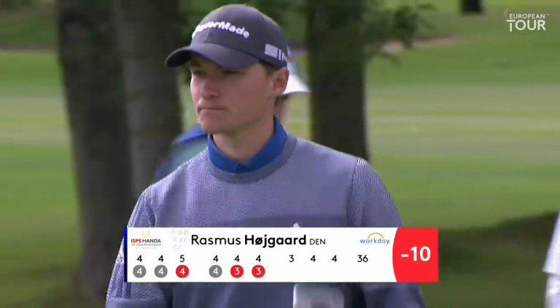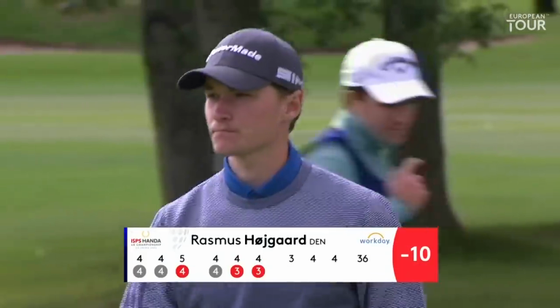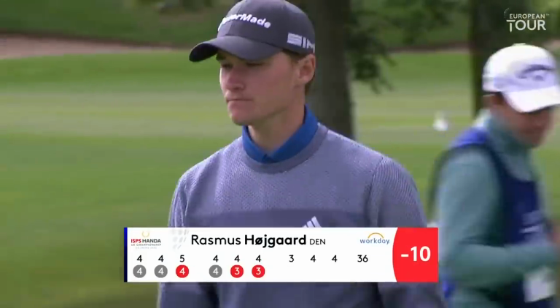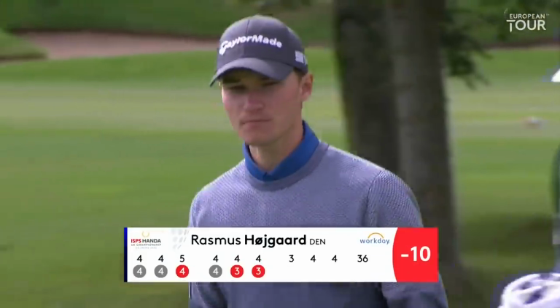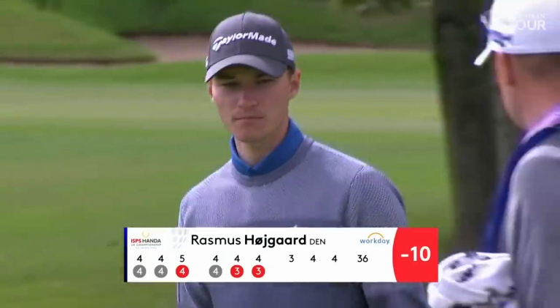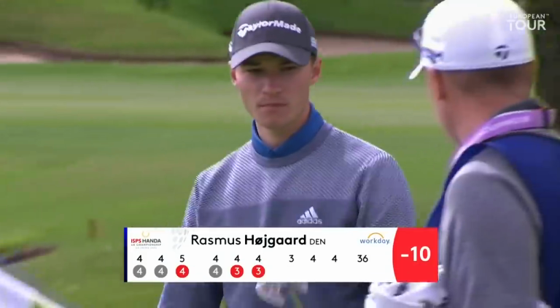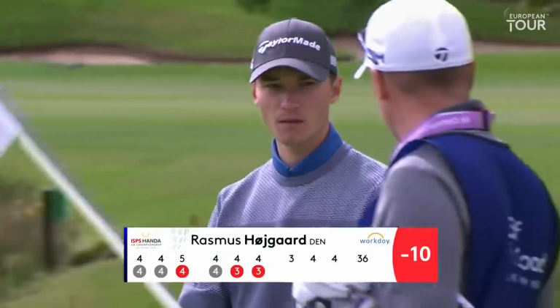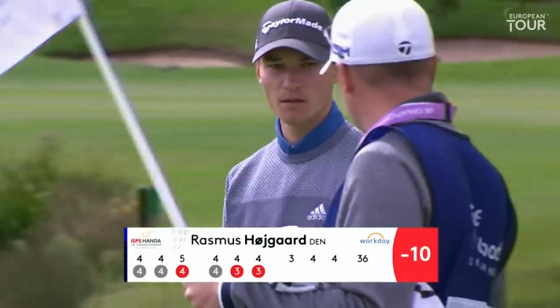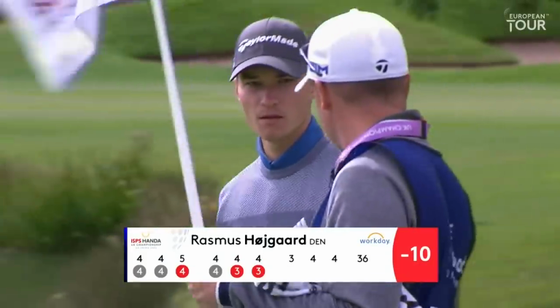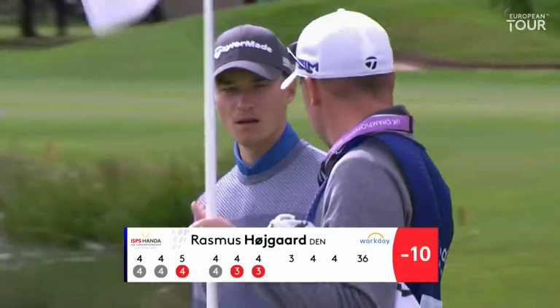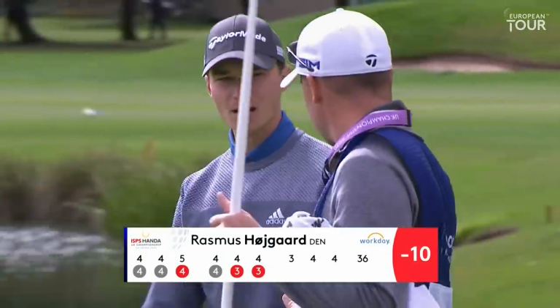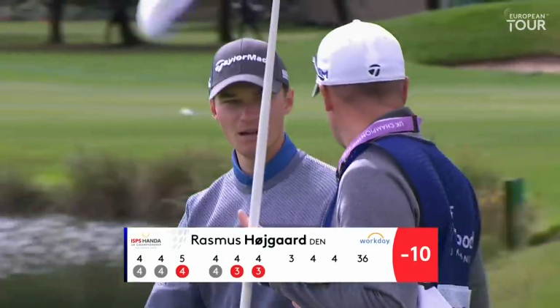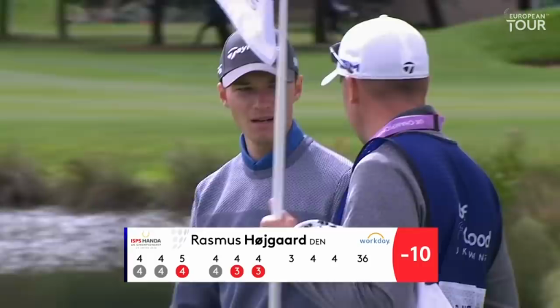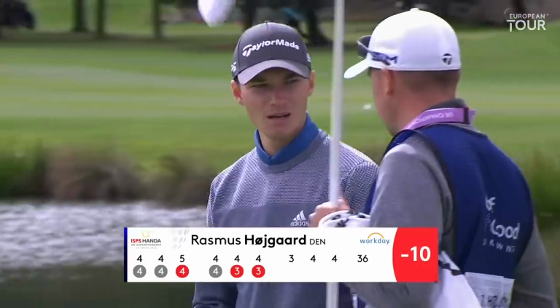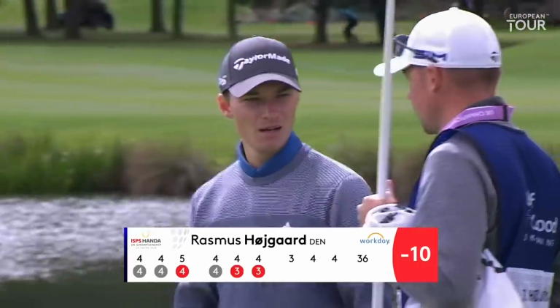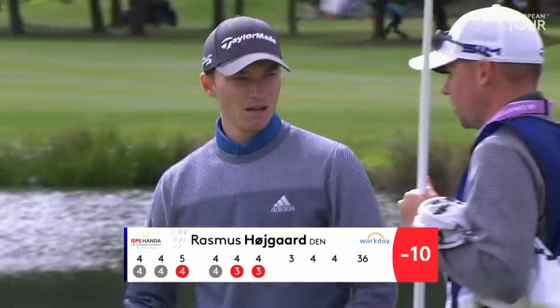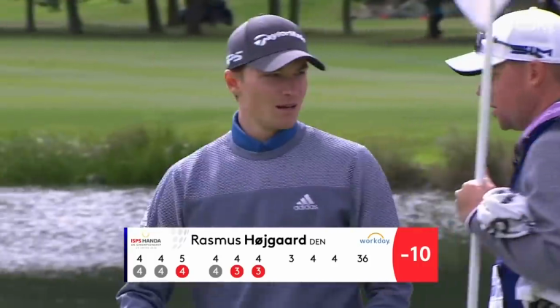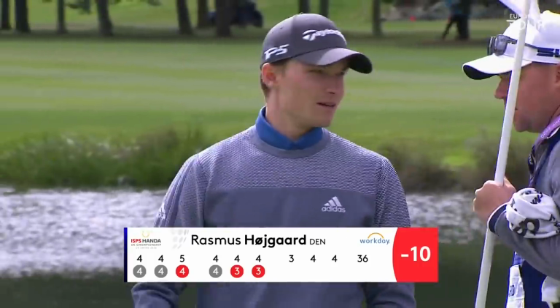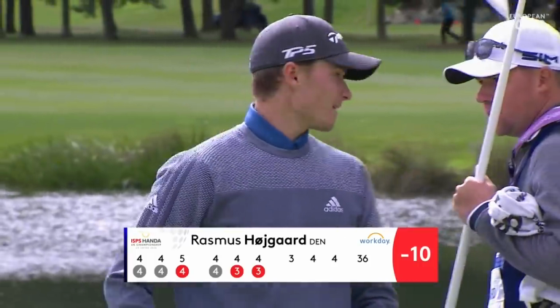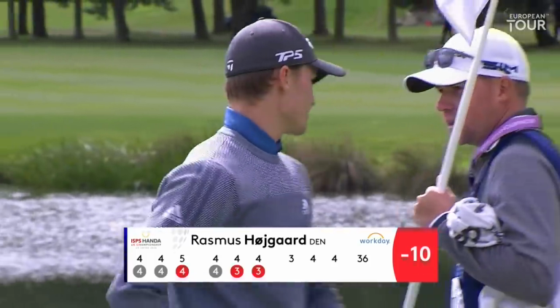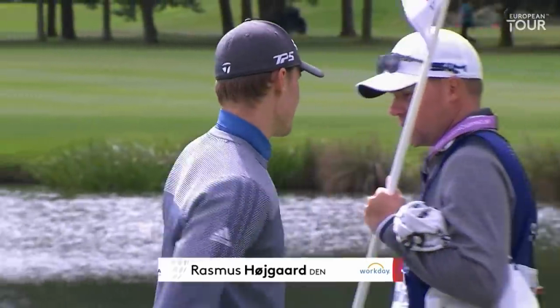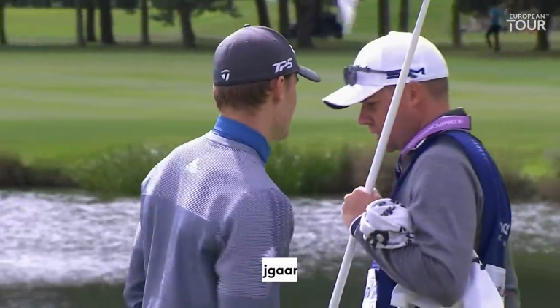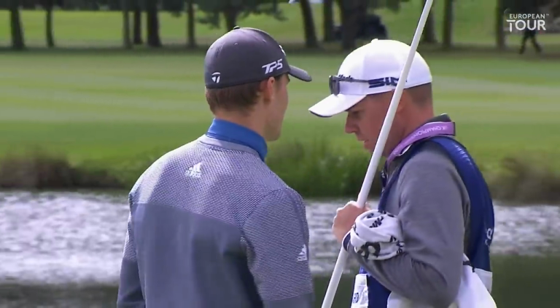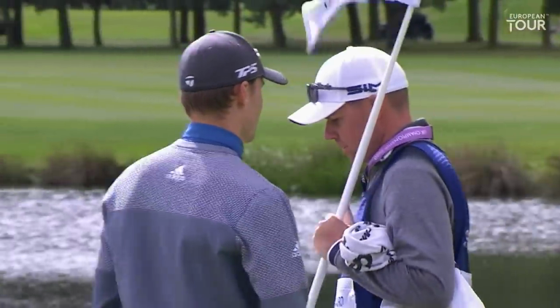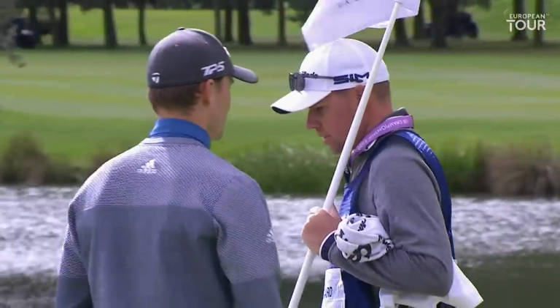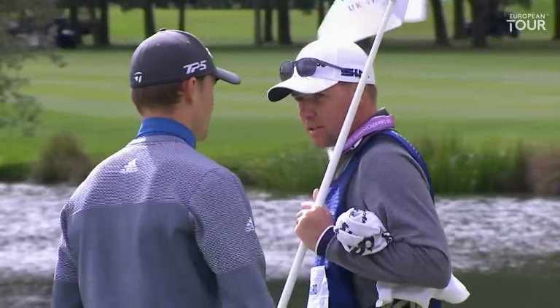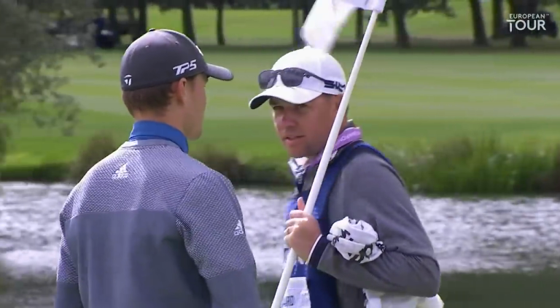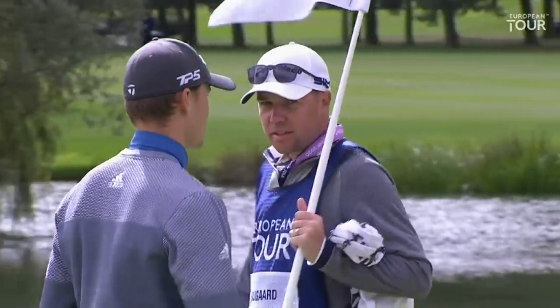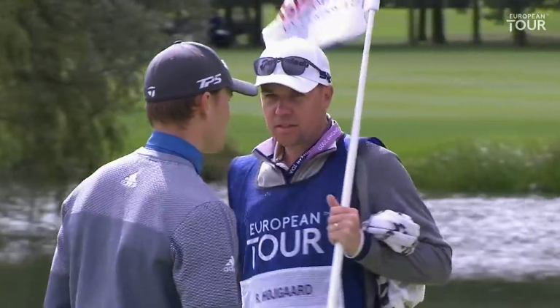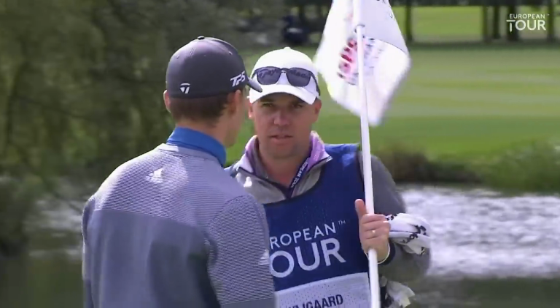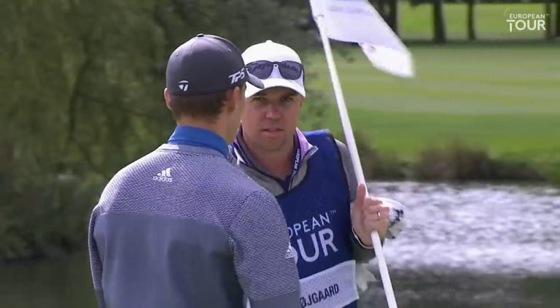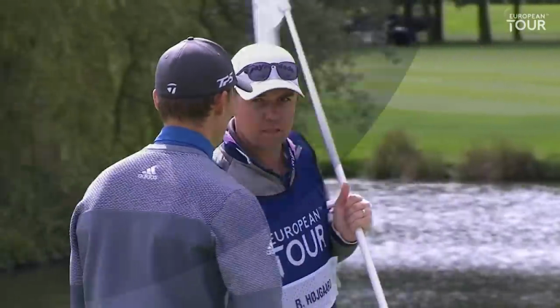The Danish teenager gets to ten under, three behind Walters, looking for a second win in his rookie season out here on the European Tour.